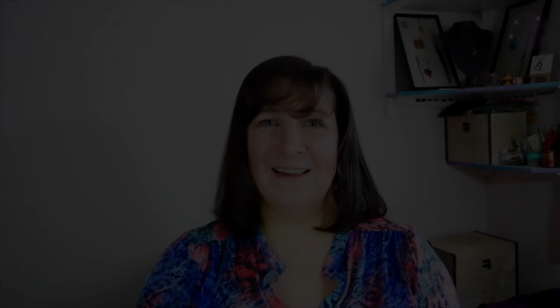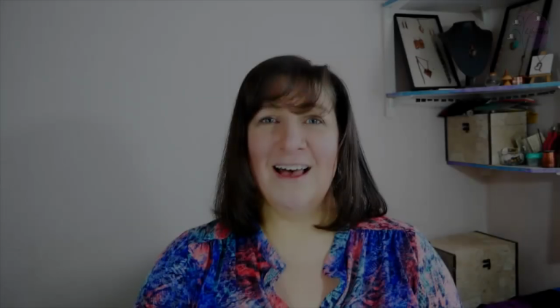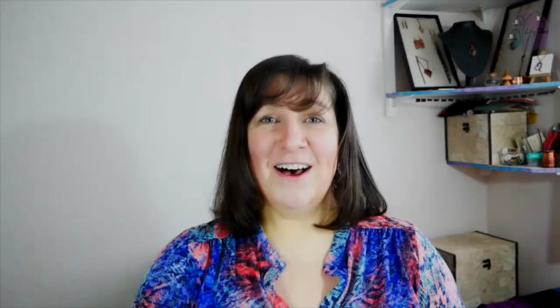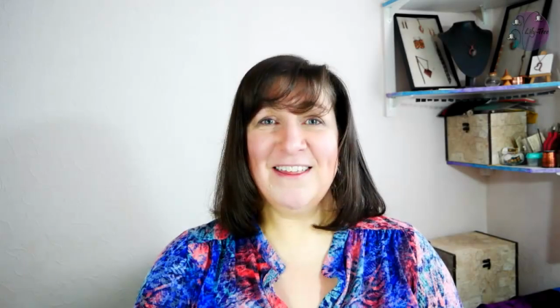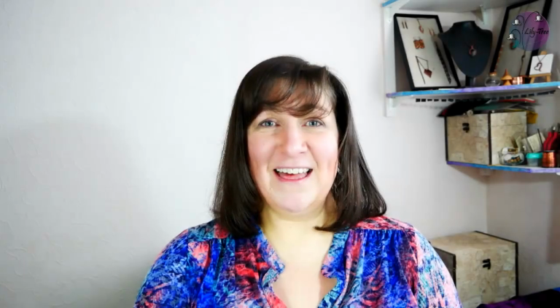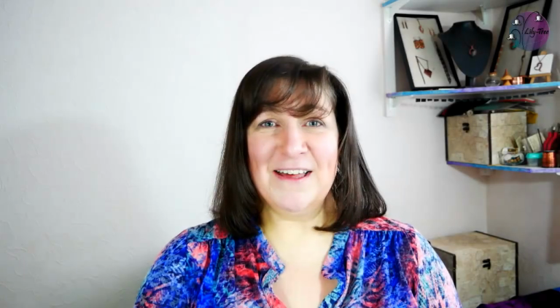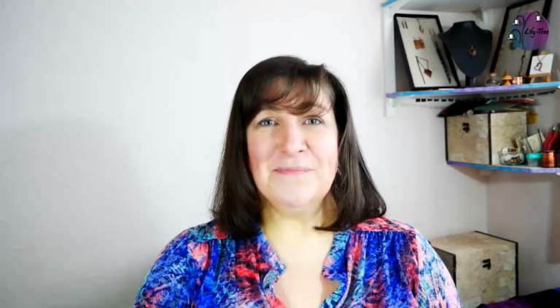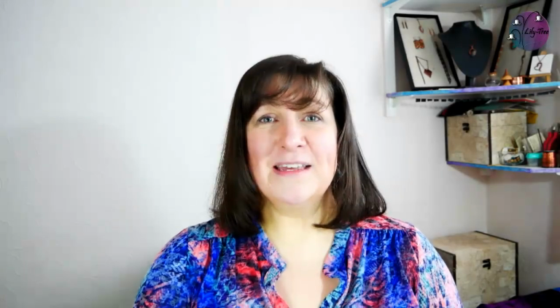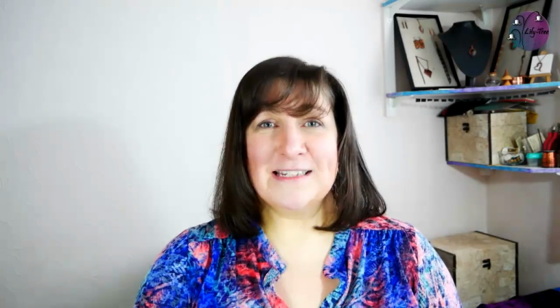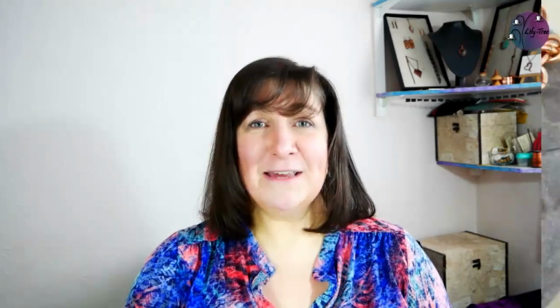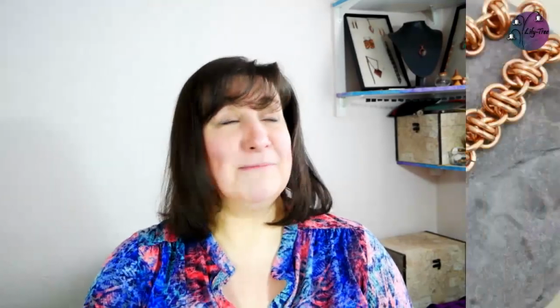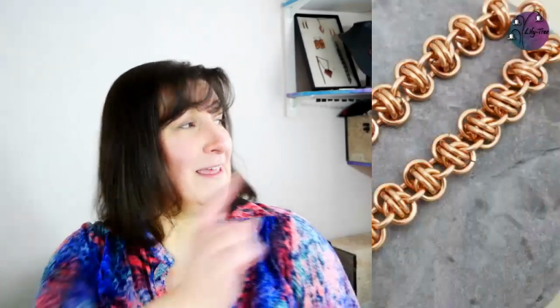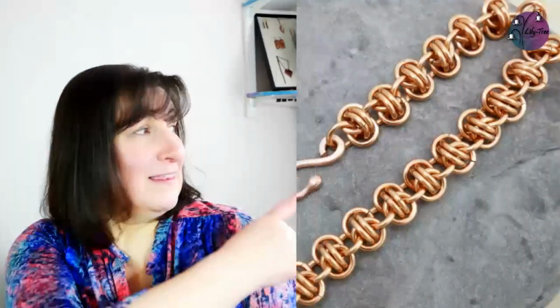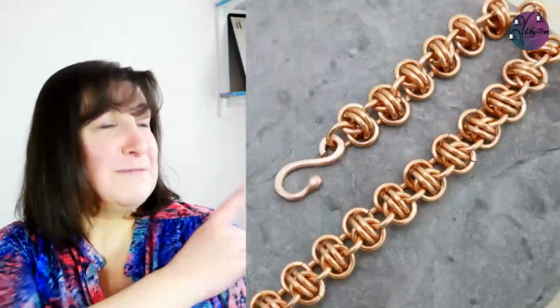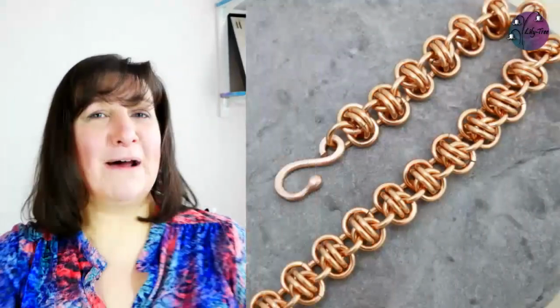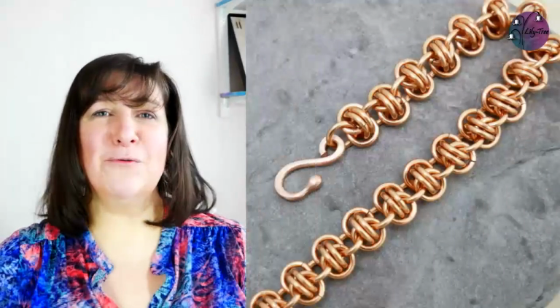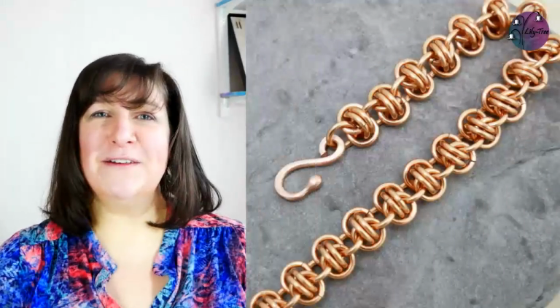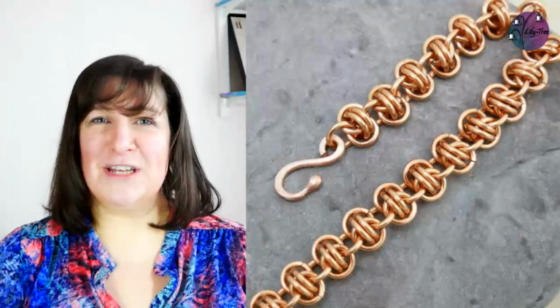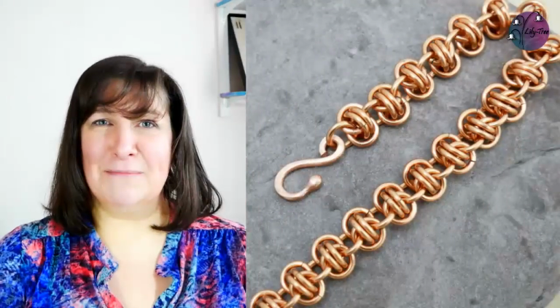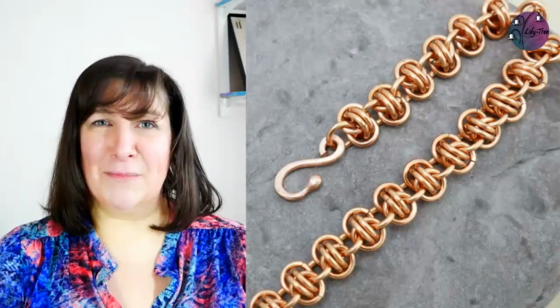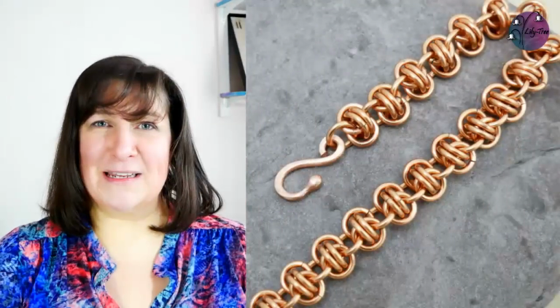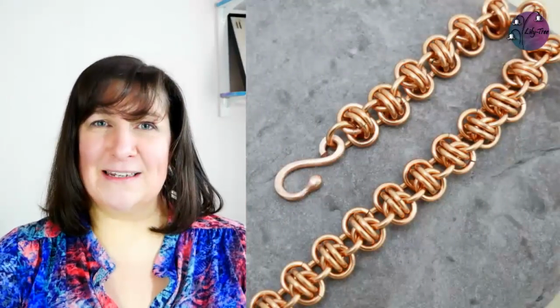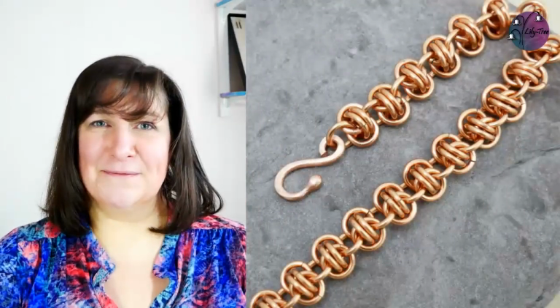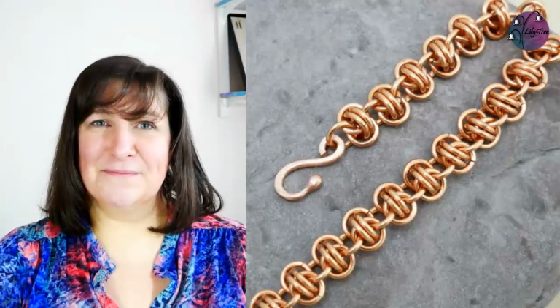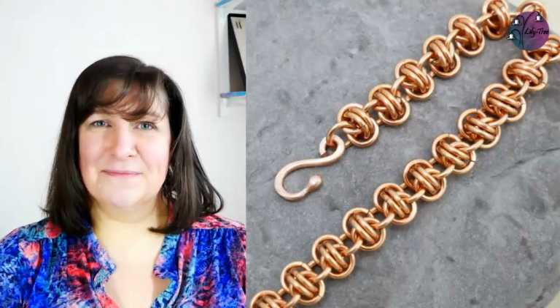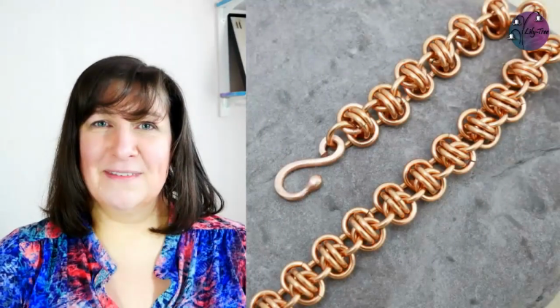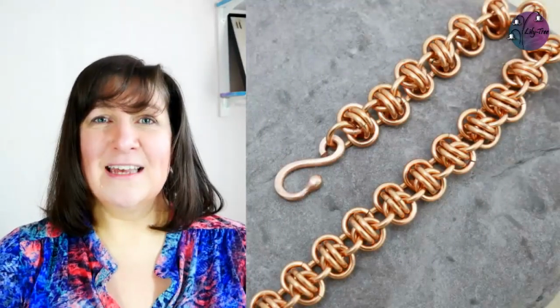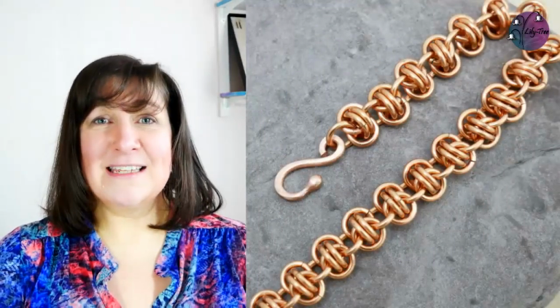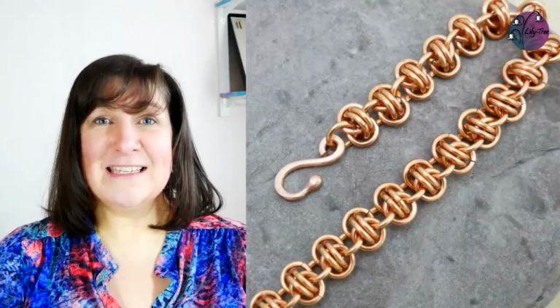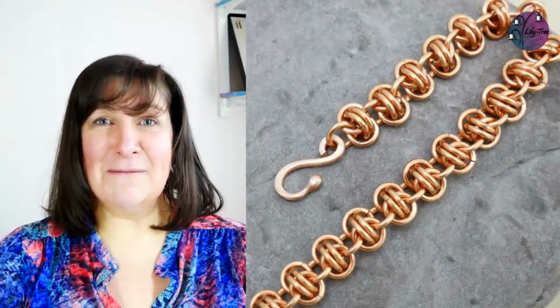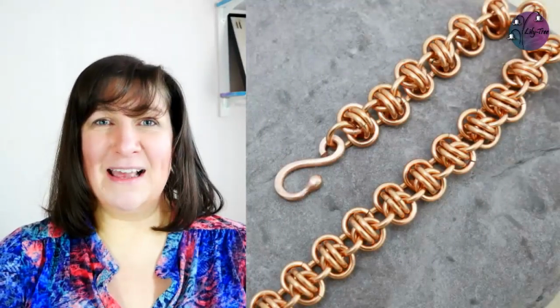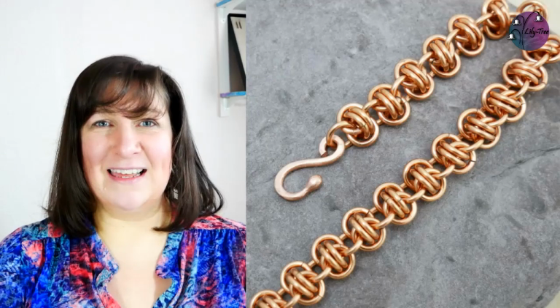Hi there! Today we're making this barrel weave chainmail bracelet. So let's get mailing.